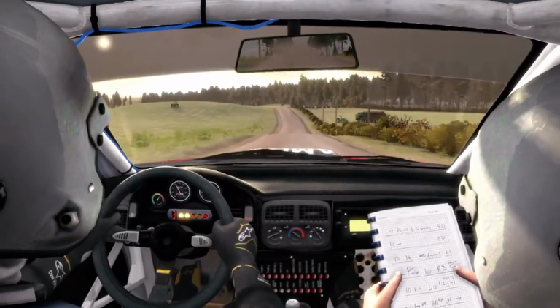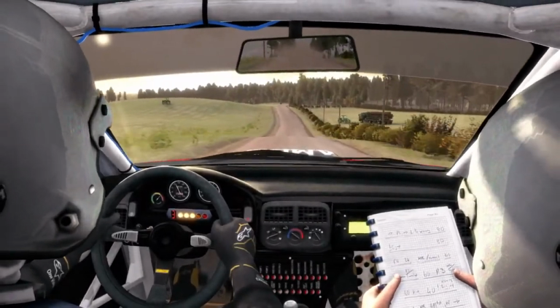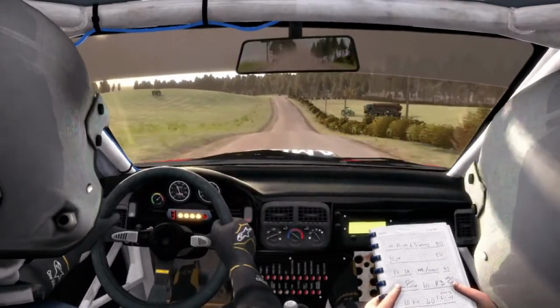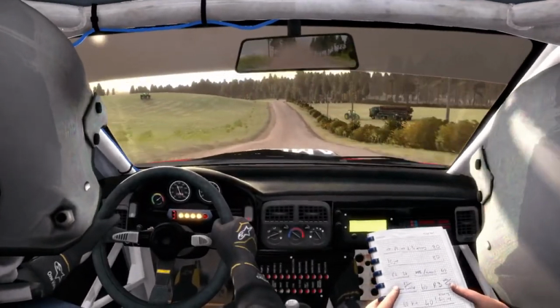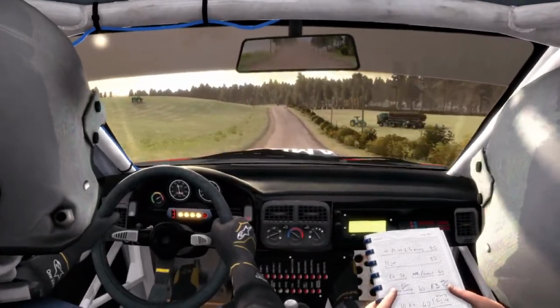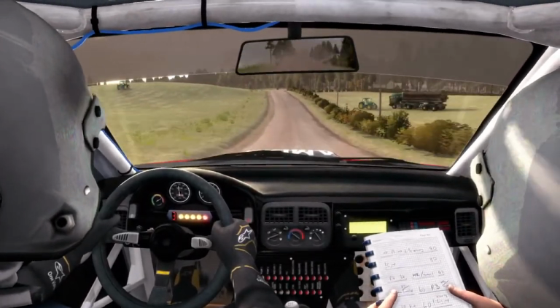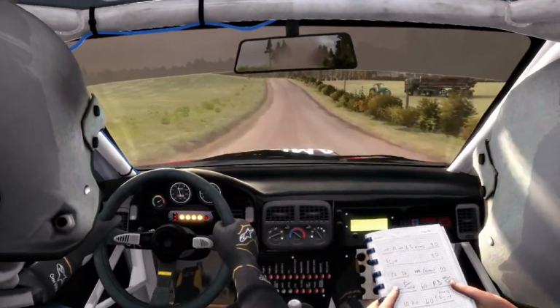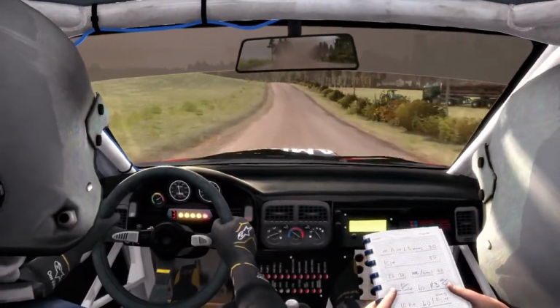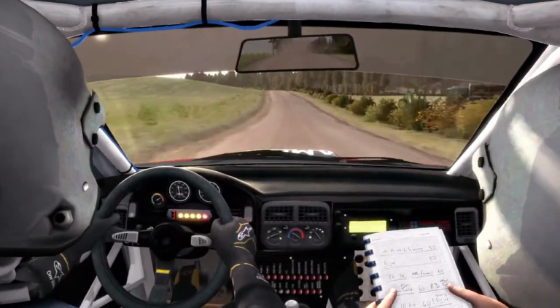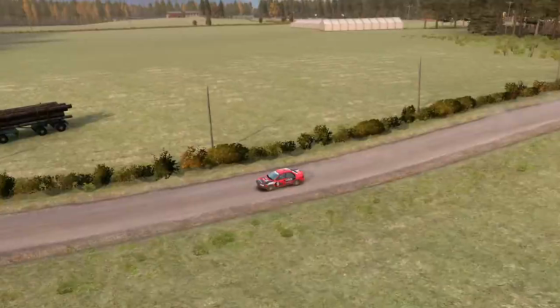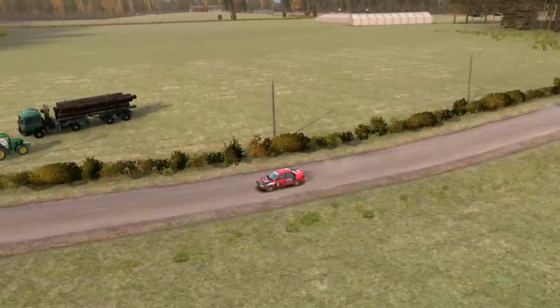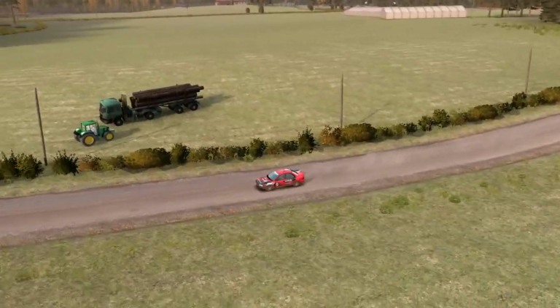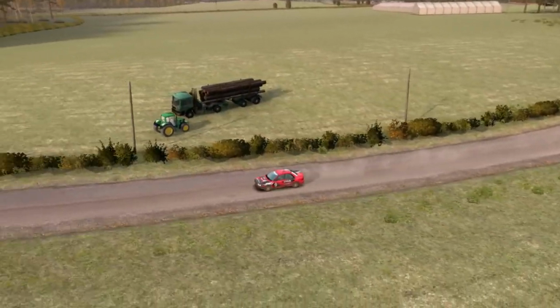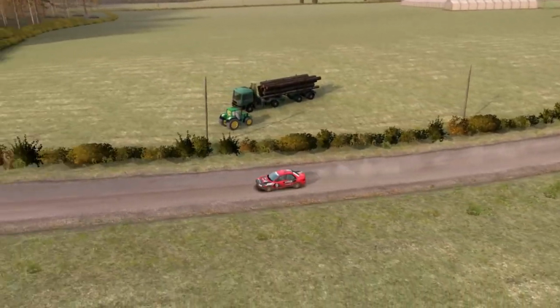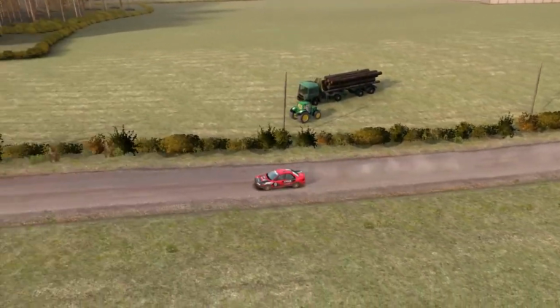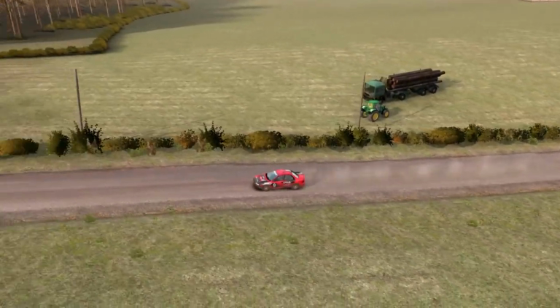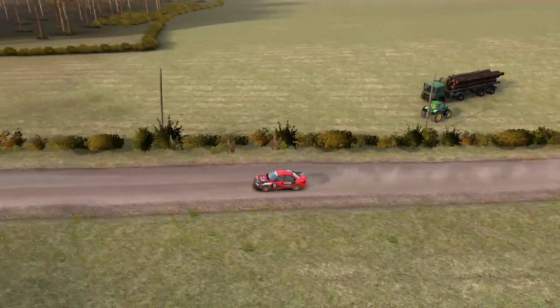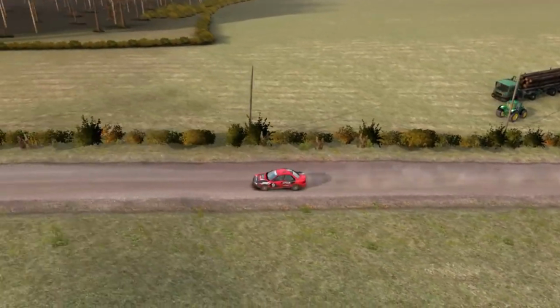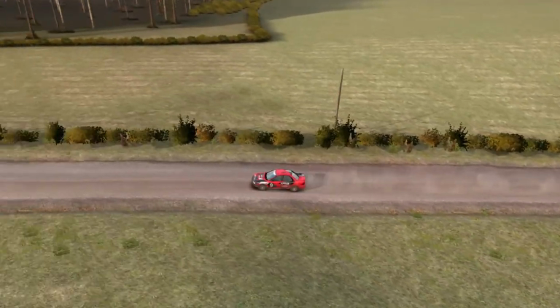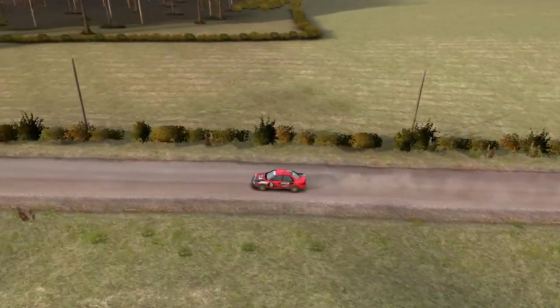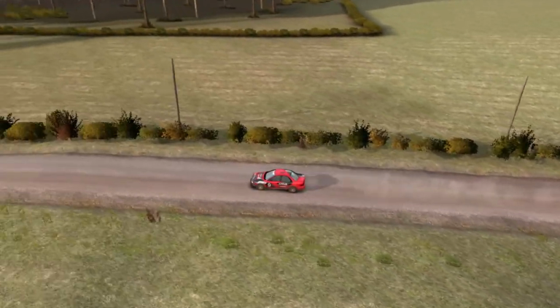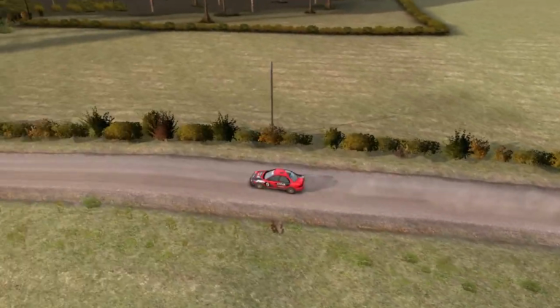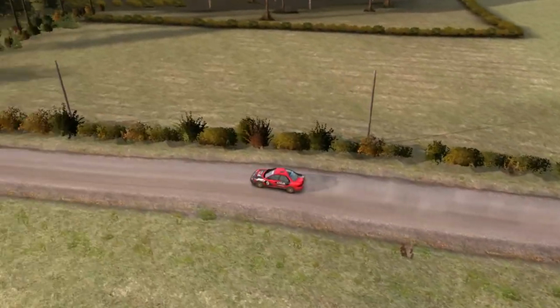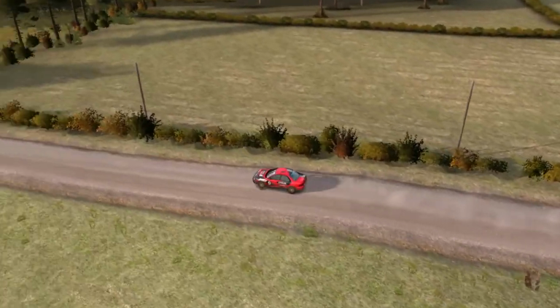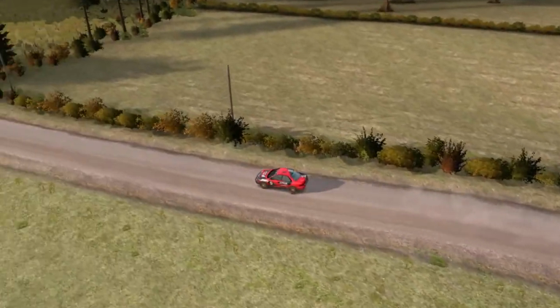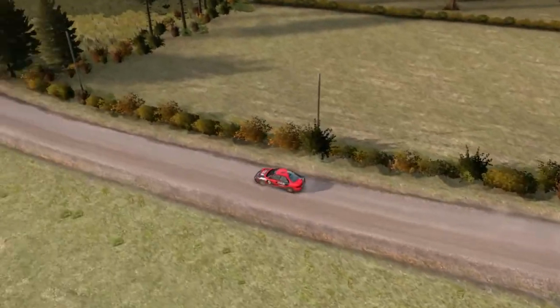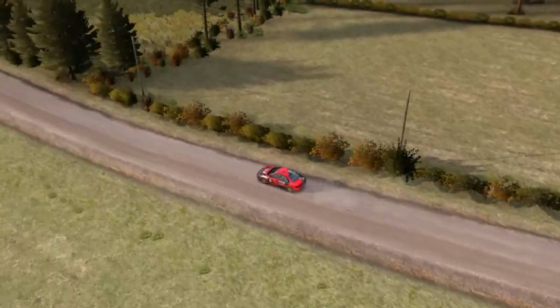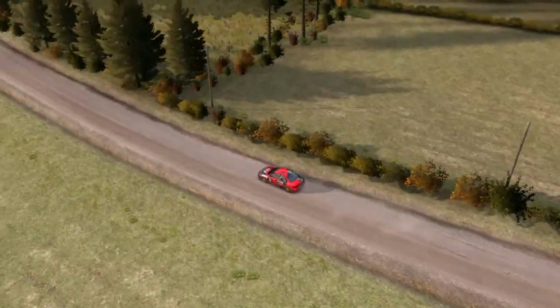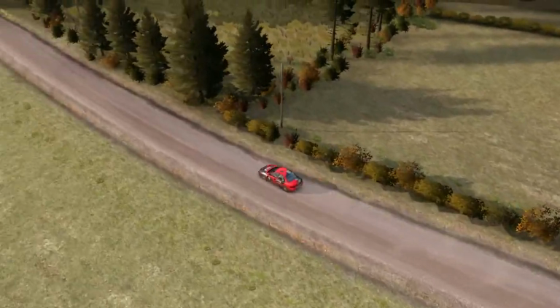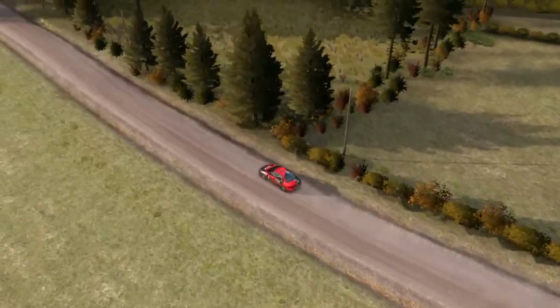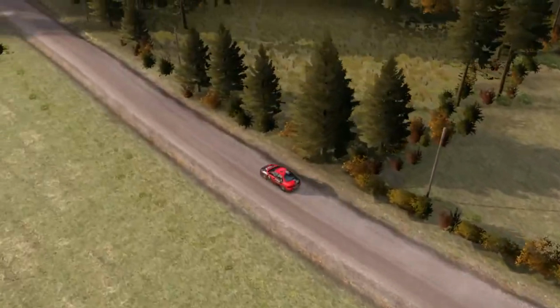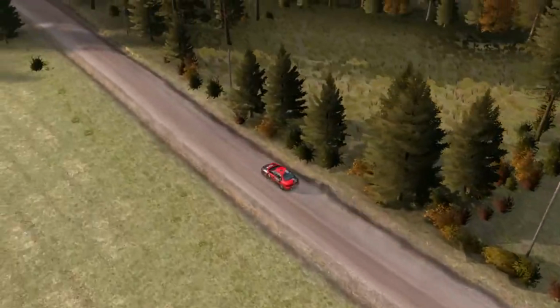Right 6 half long, 80, caution left 4 over jump, 80.